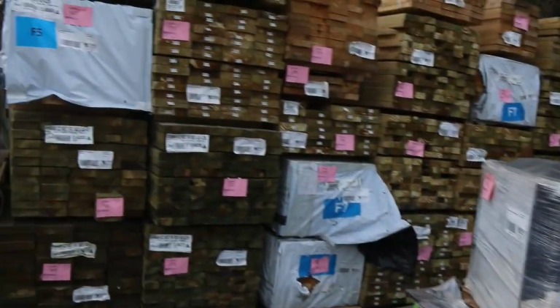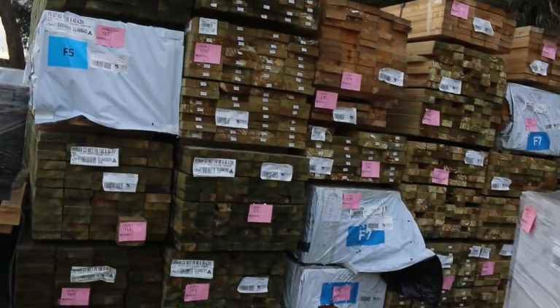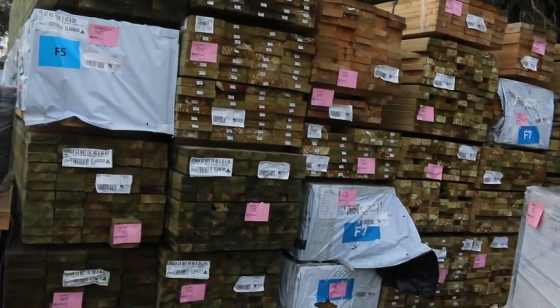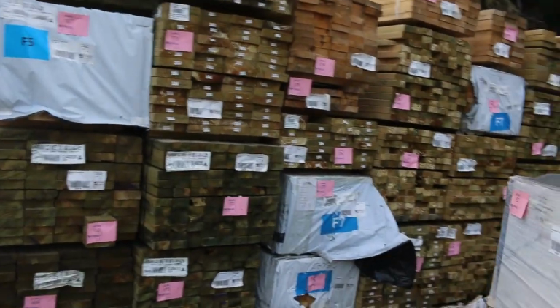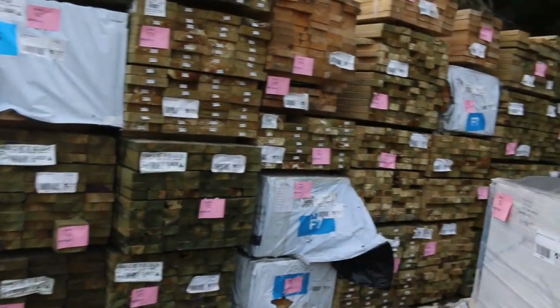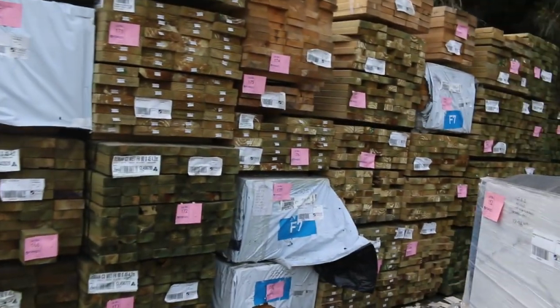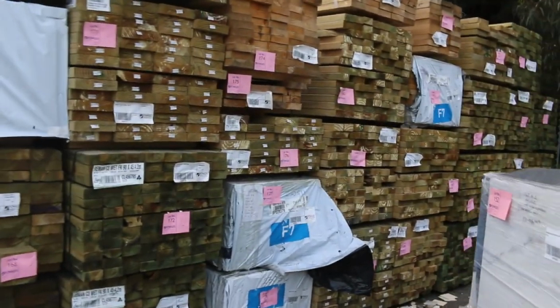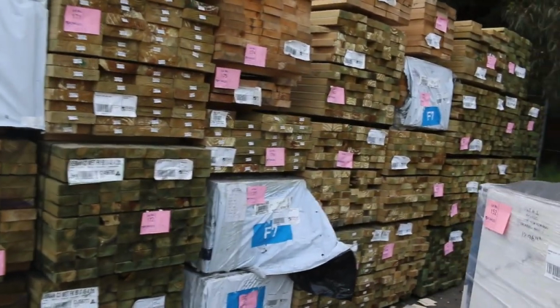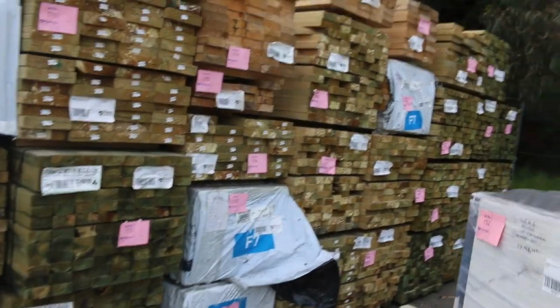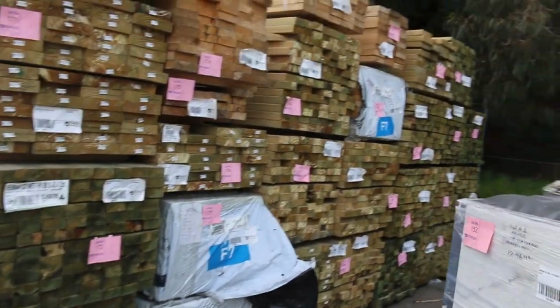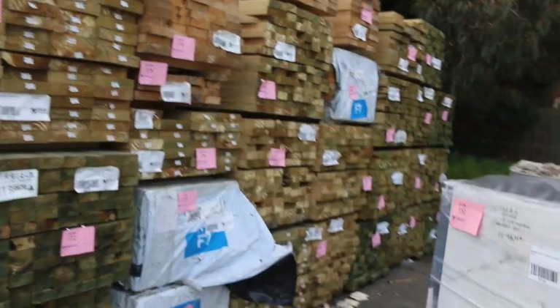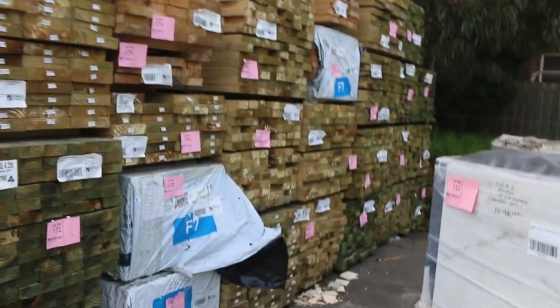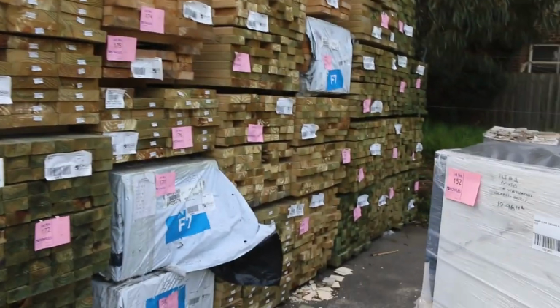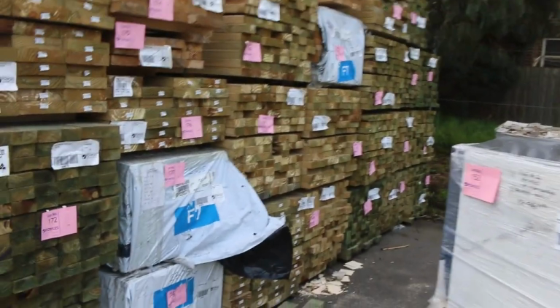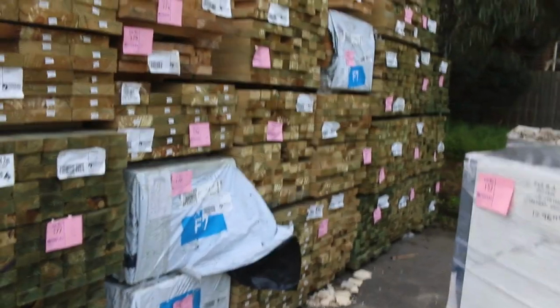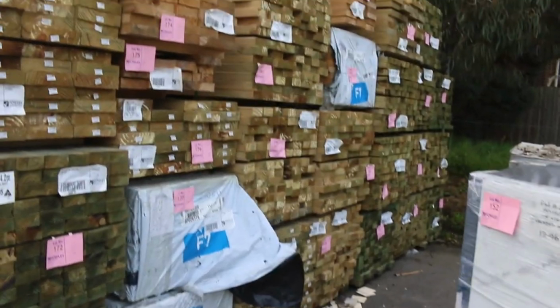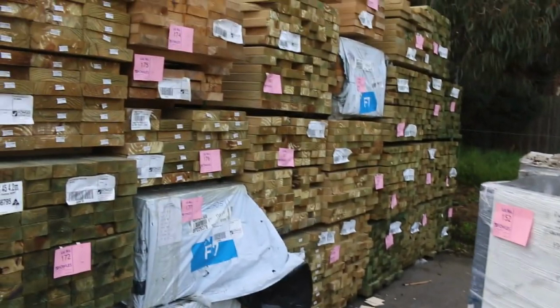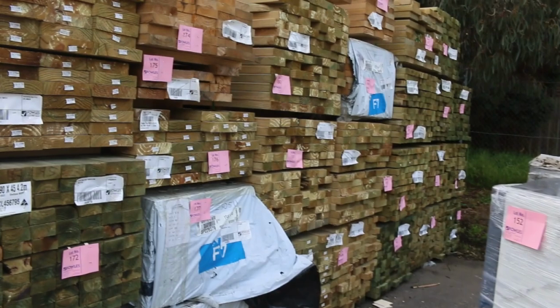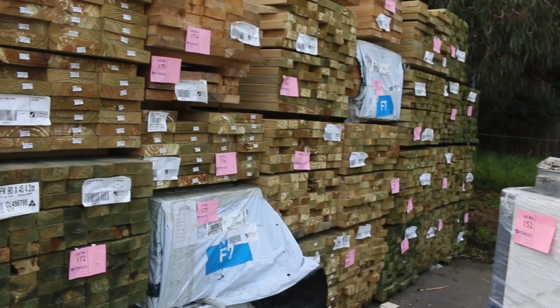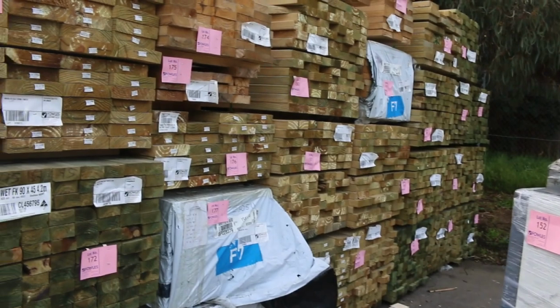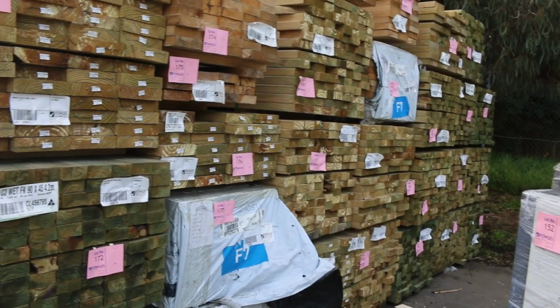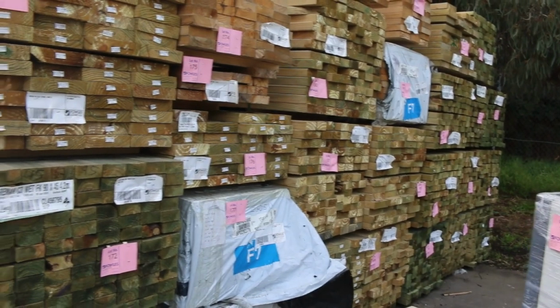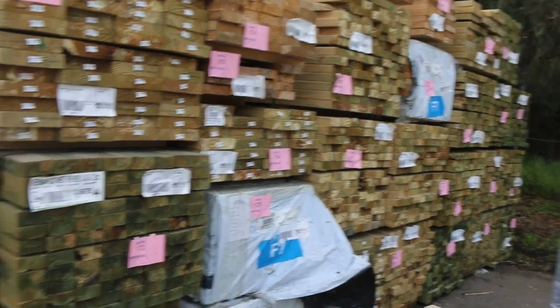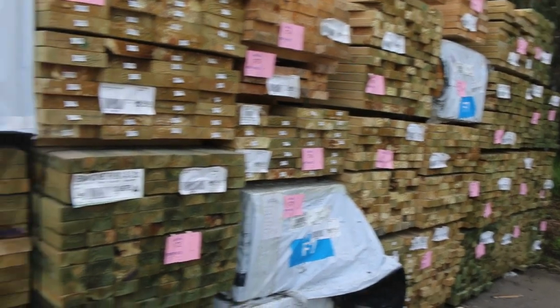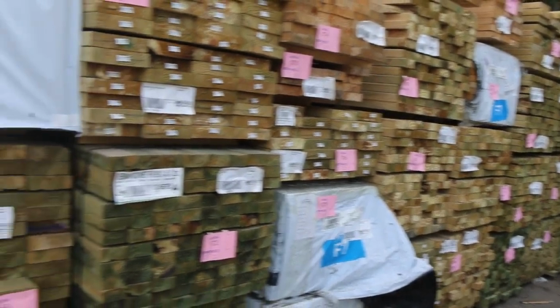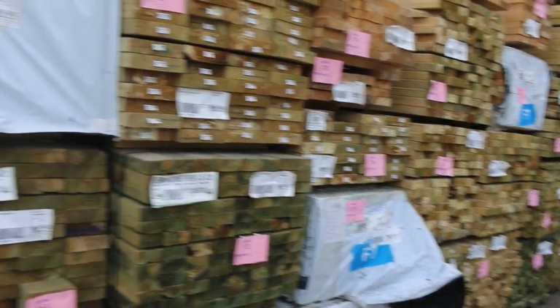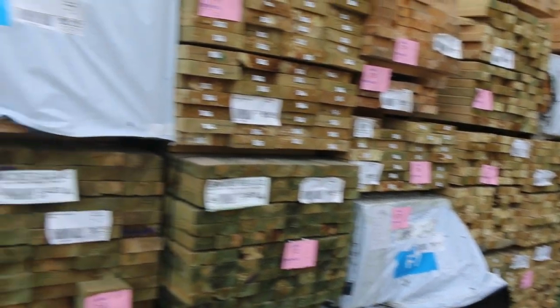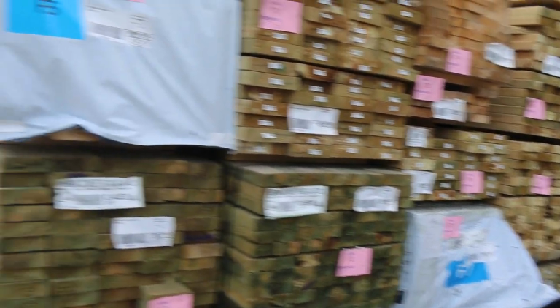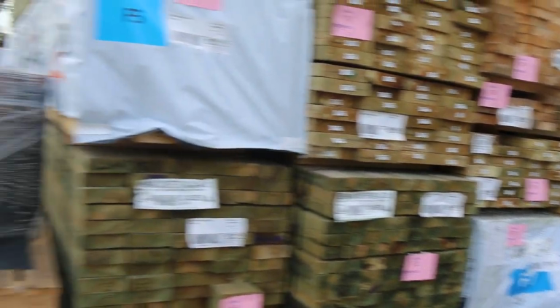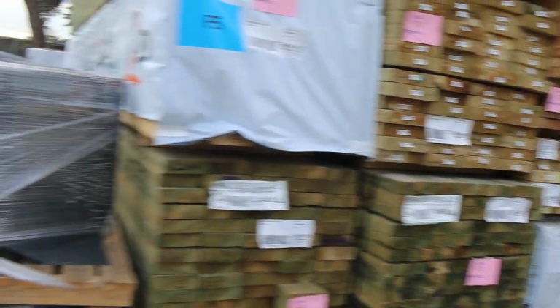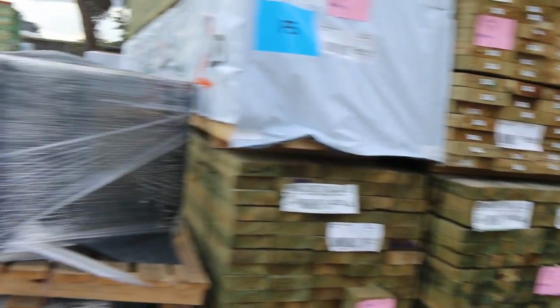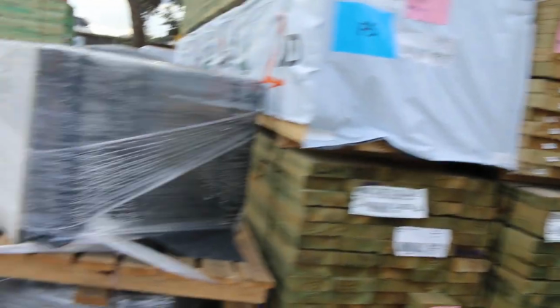Heaps more tree-to-pine over here — mid-range lengths, sort of 3.6s and 4.2s.